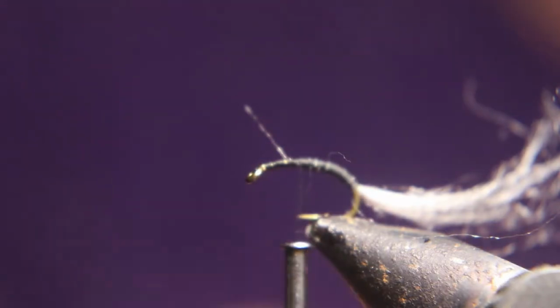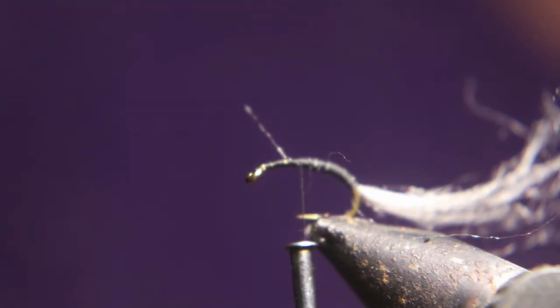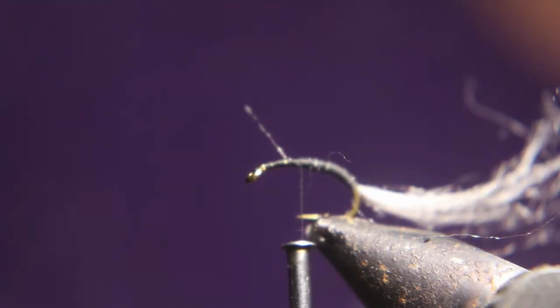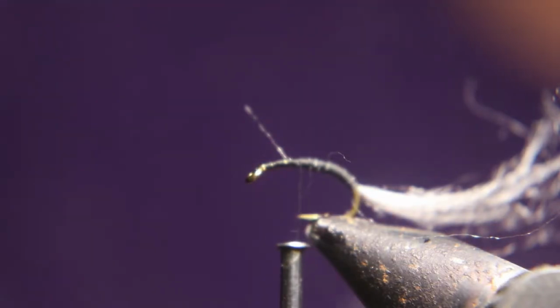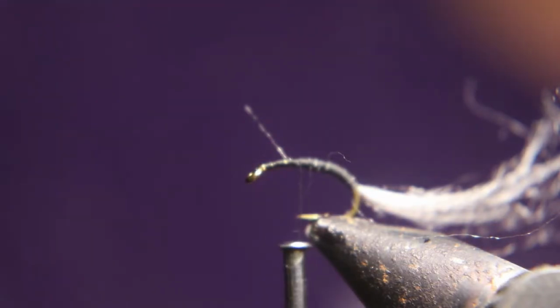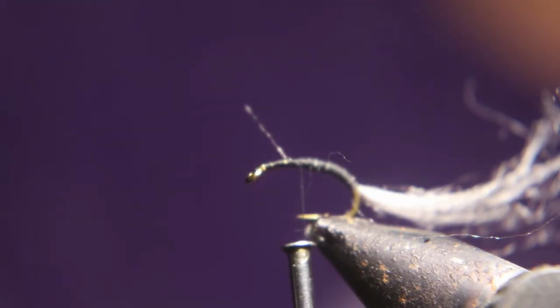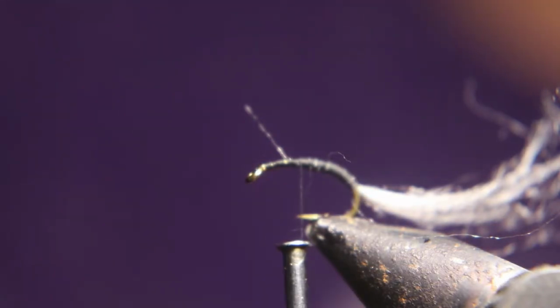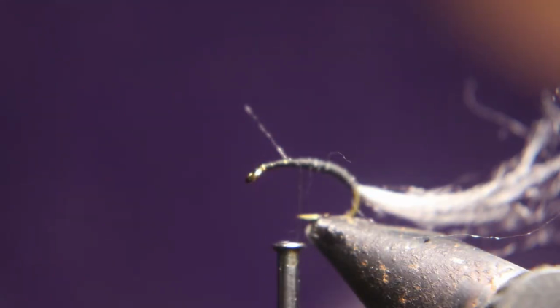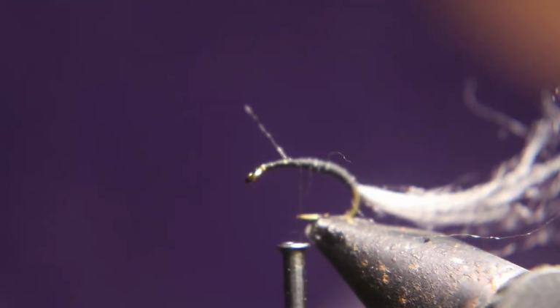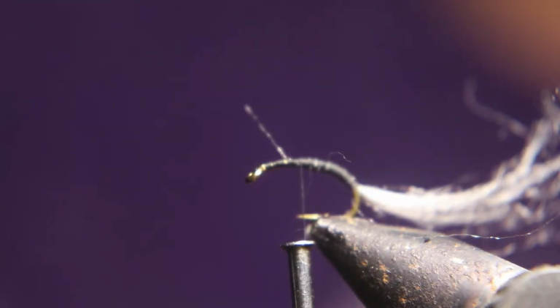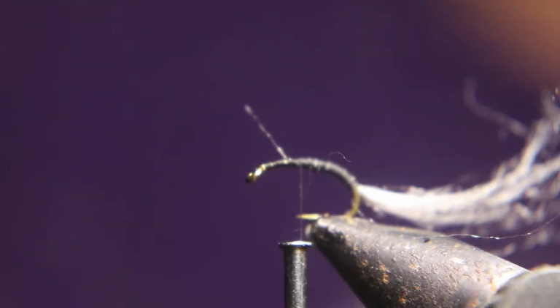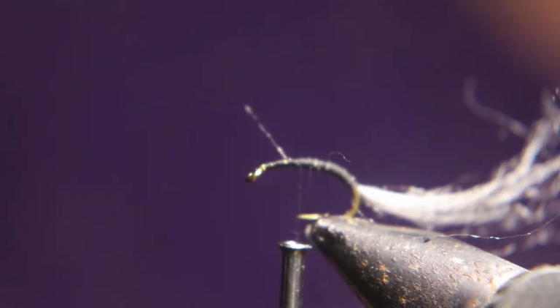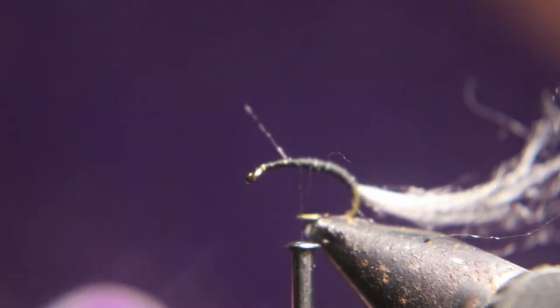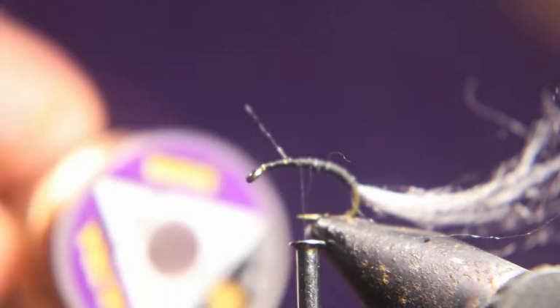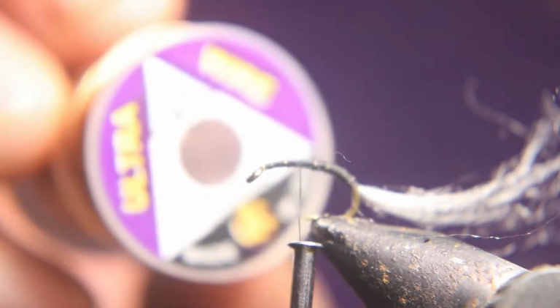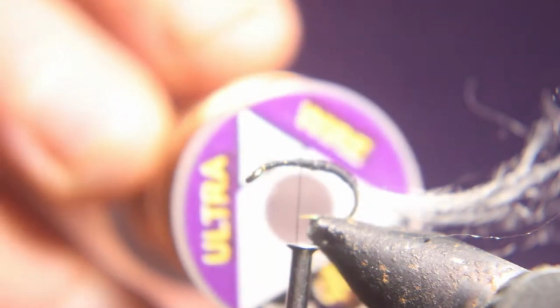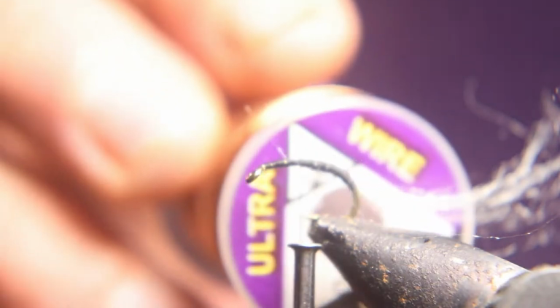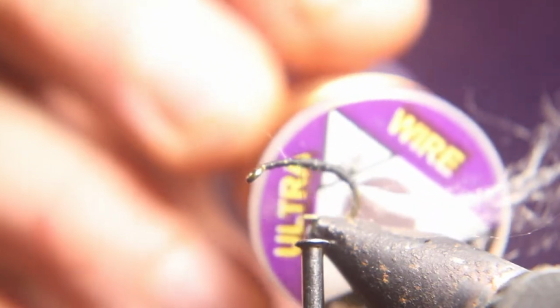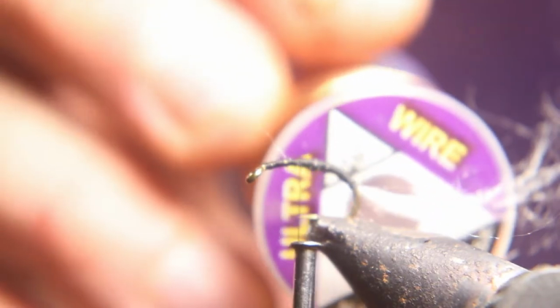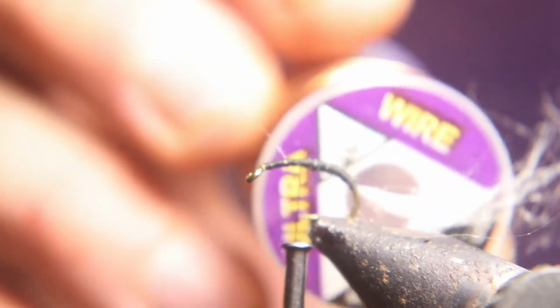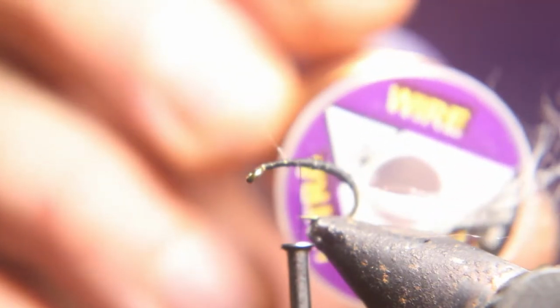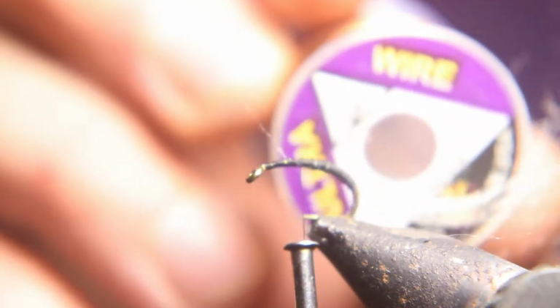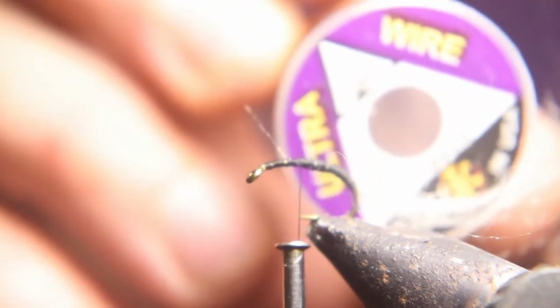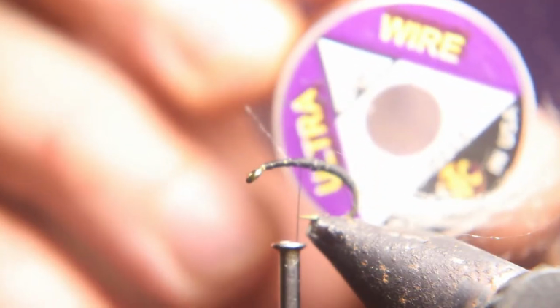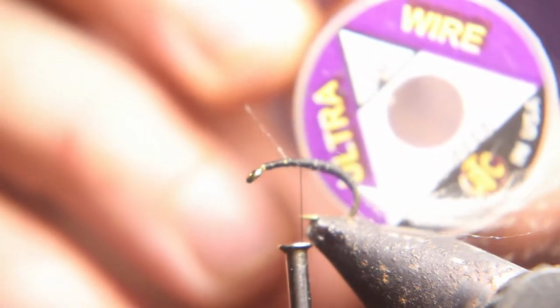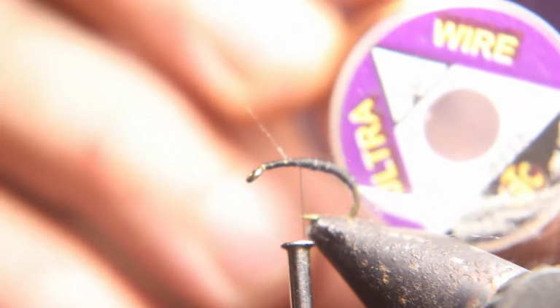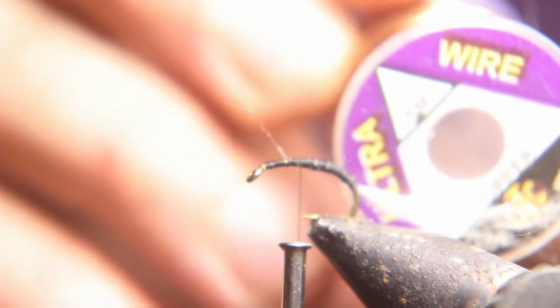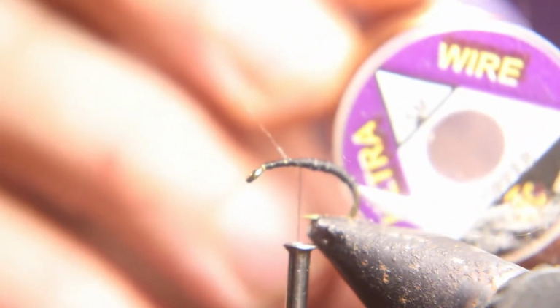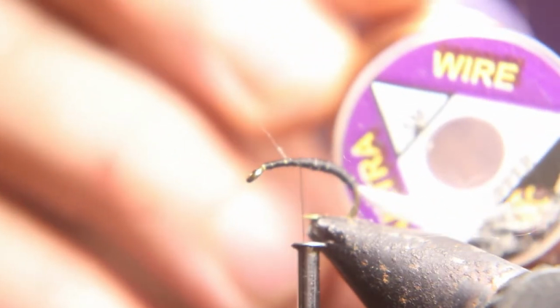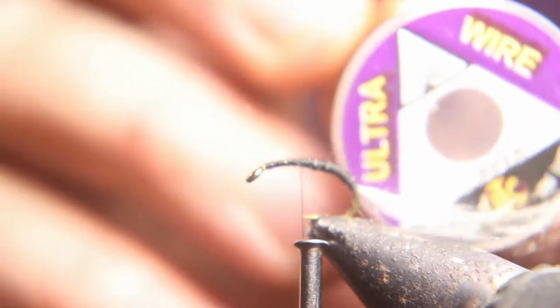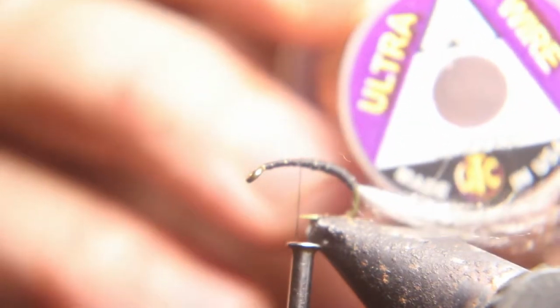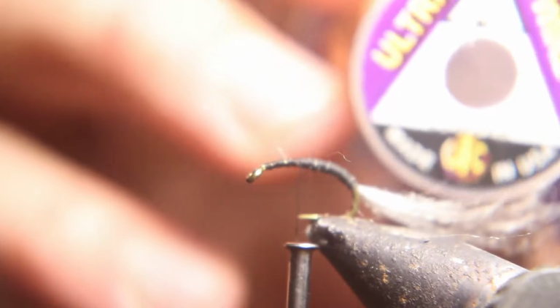Next we tie in a gold wire — fine, fine gold wire — to represent a rib.